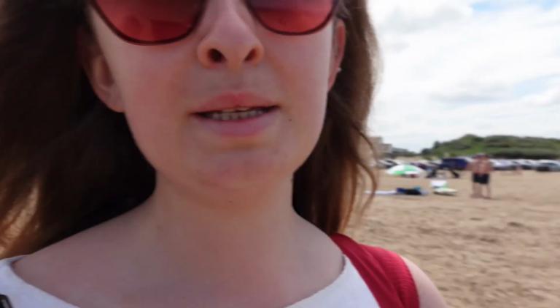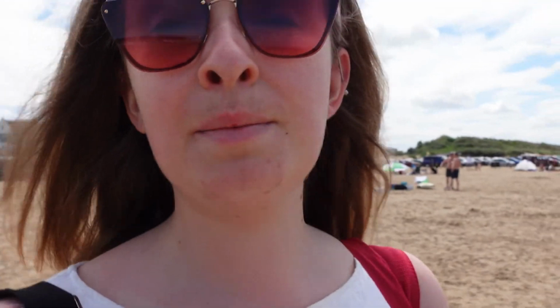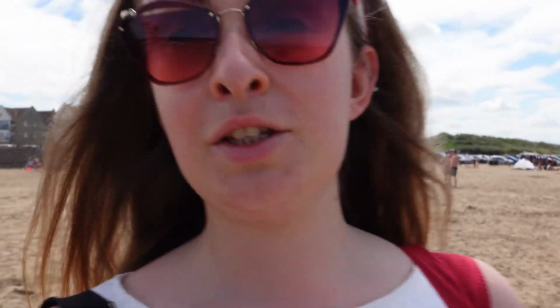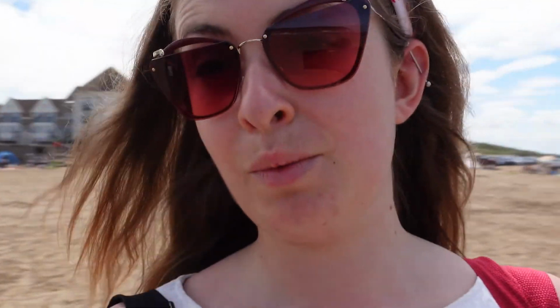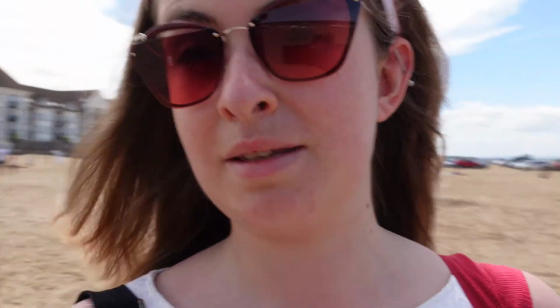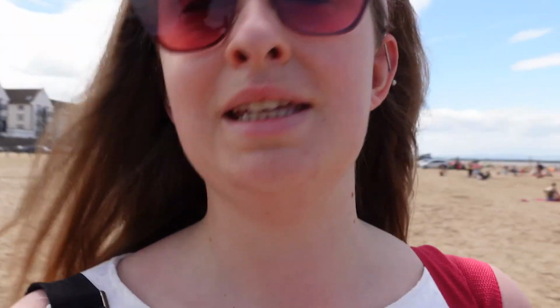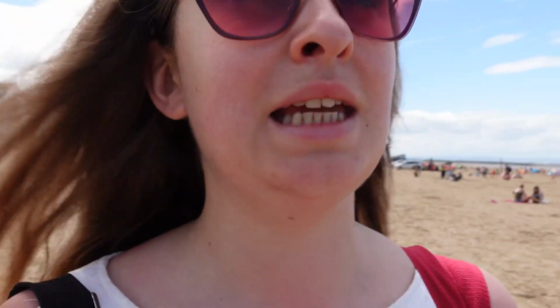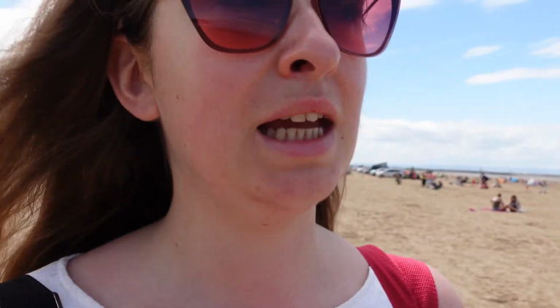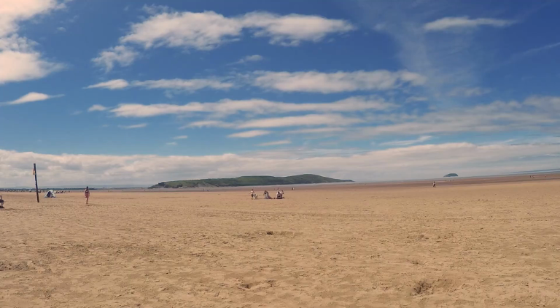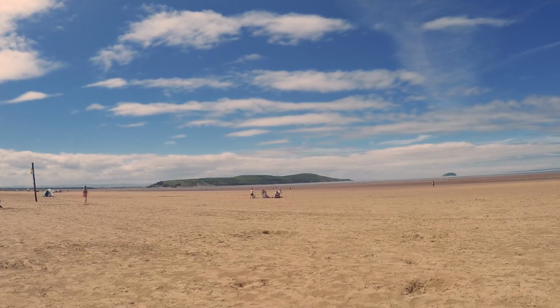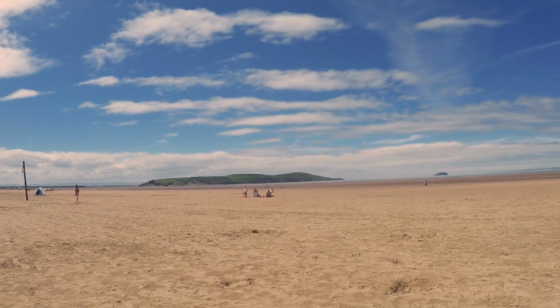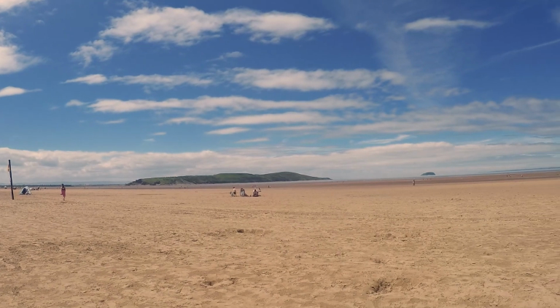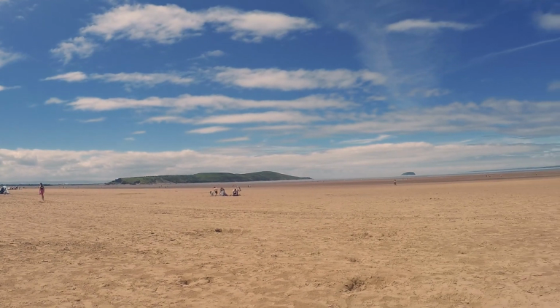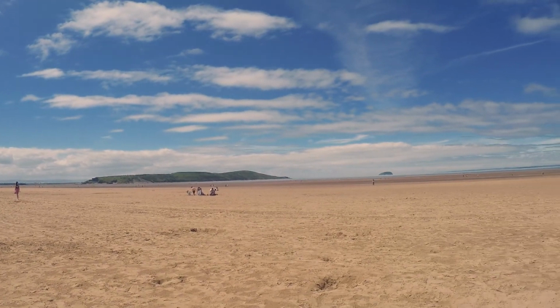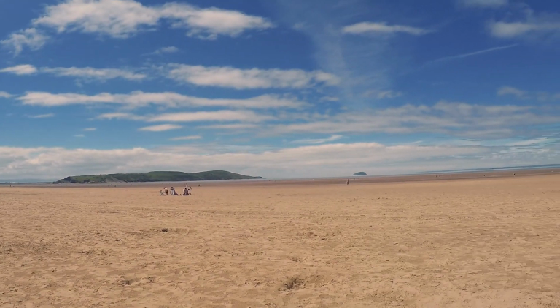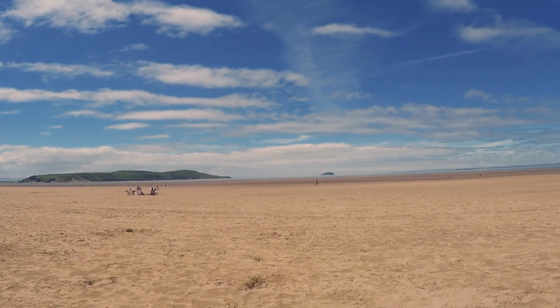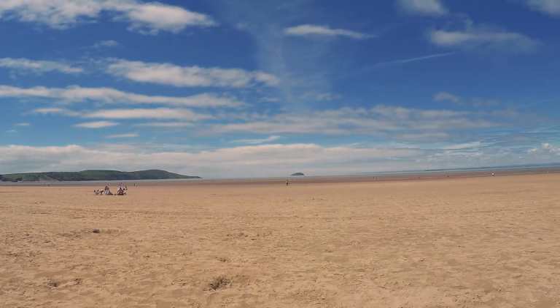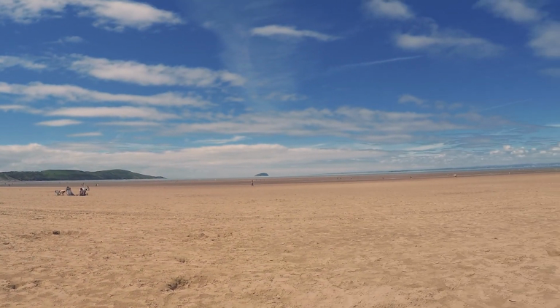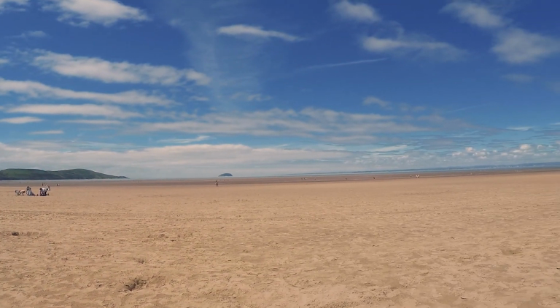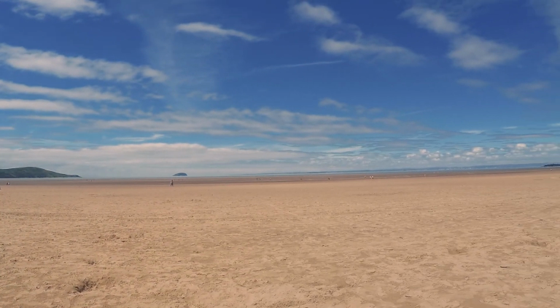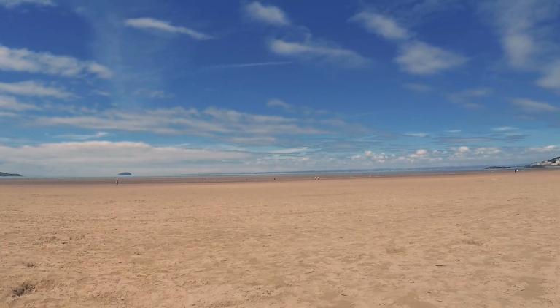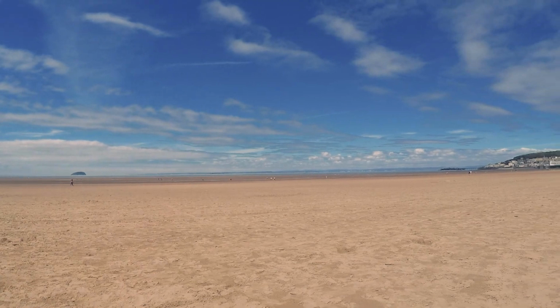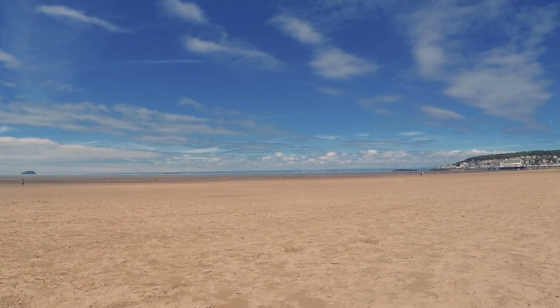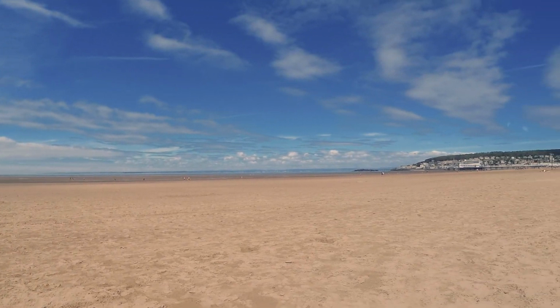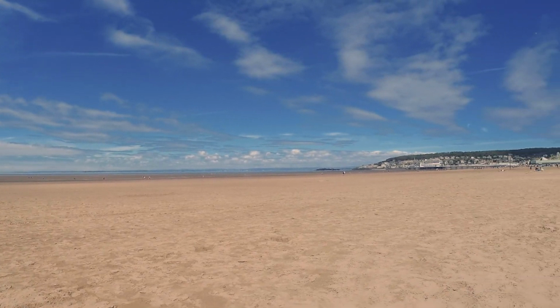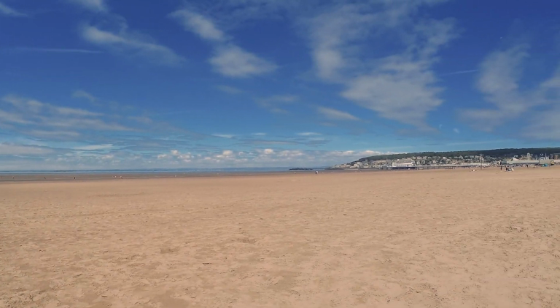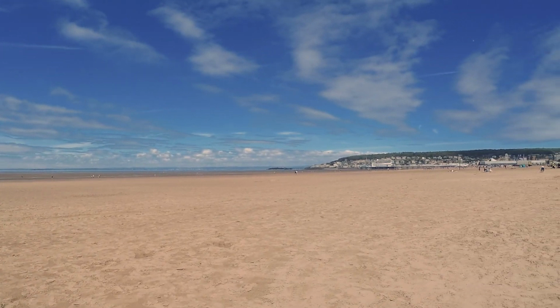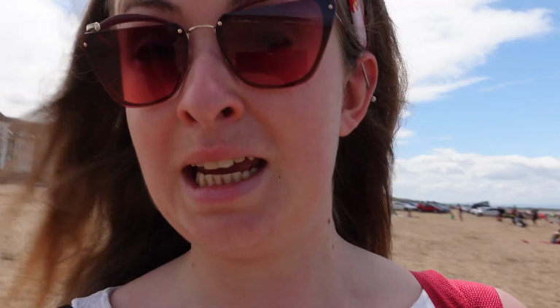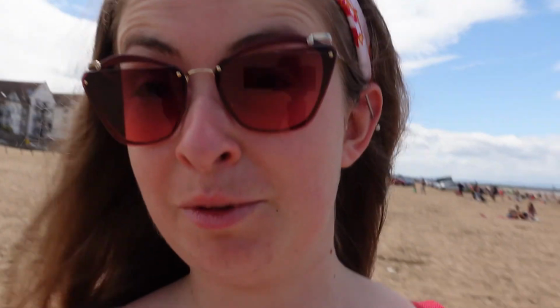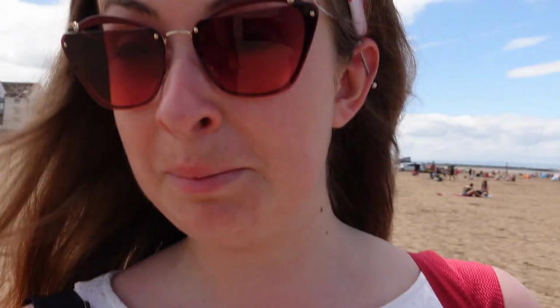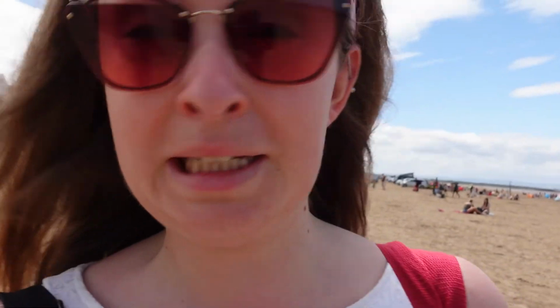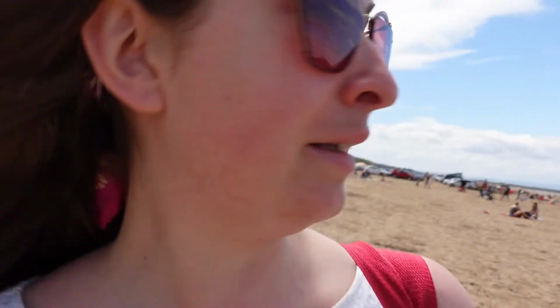Weston Beach is west-facing, and looking out over the channel you can see Cardiff. On a very clear day, you can even see the Brecon Beacons.